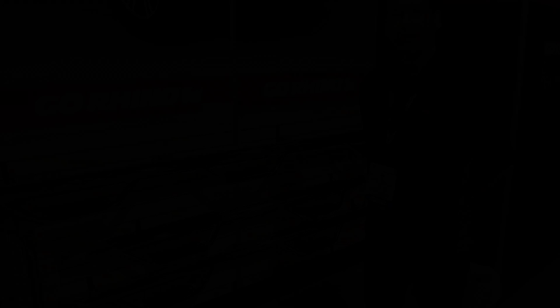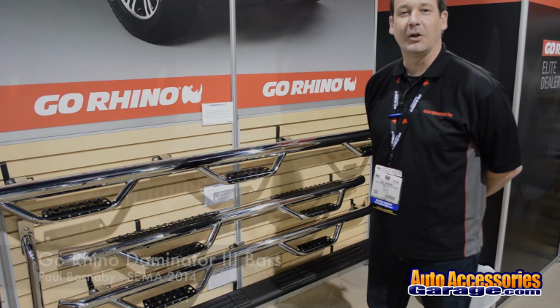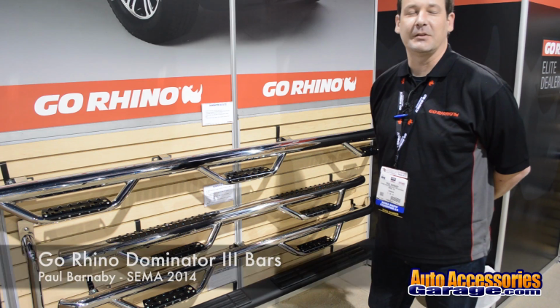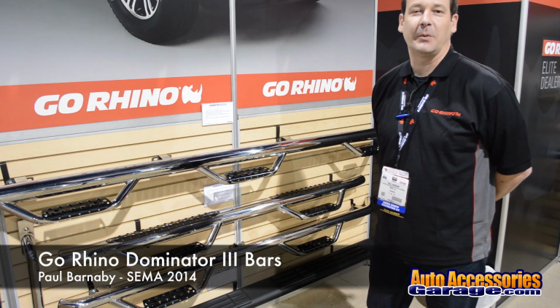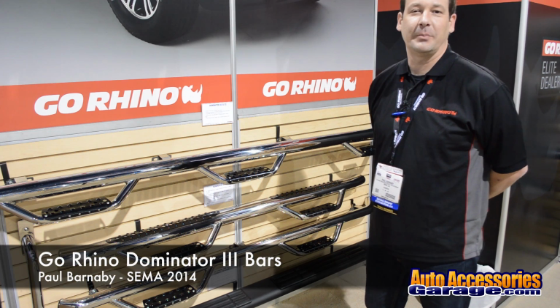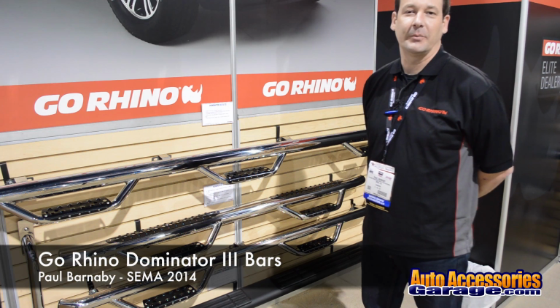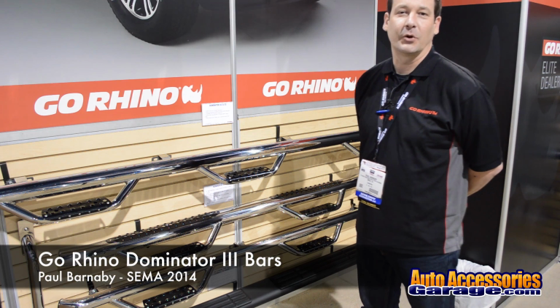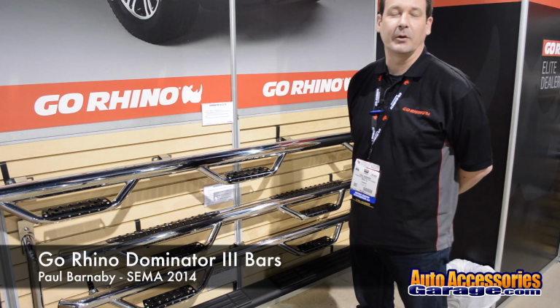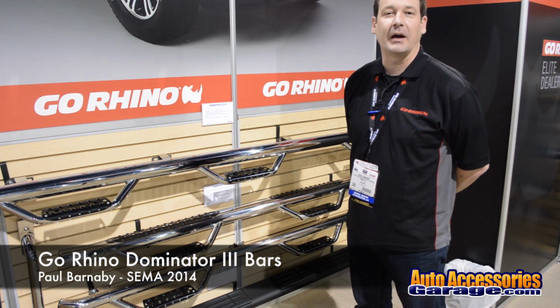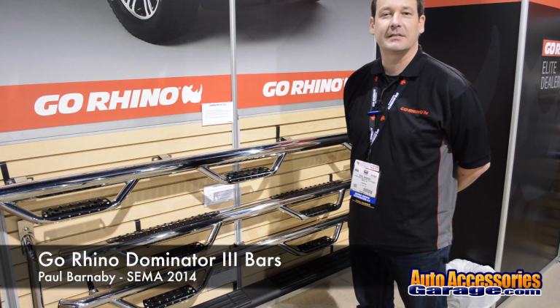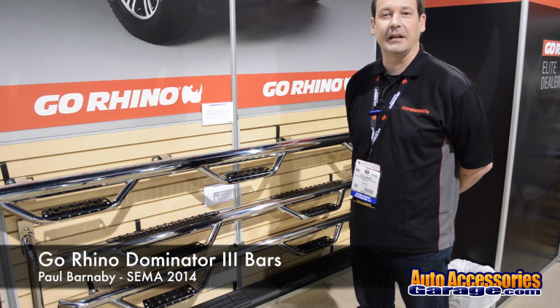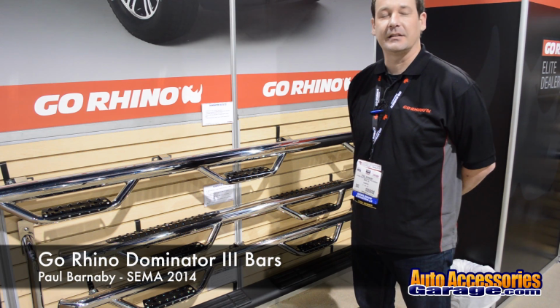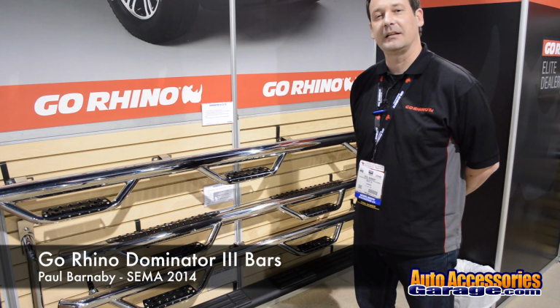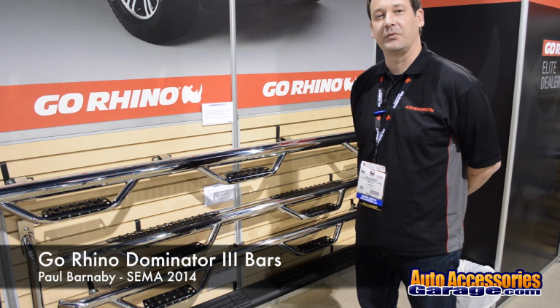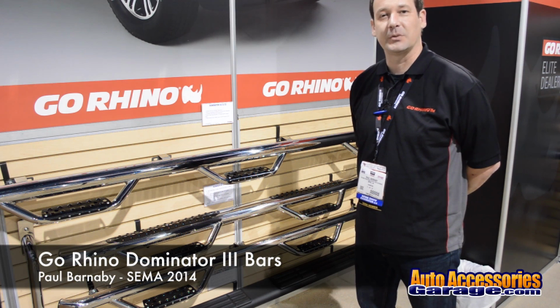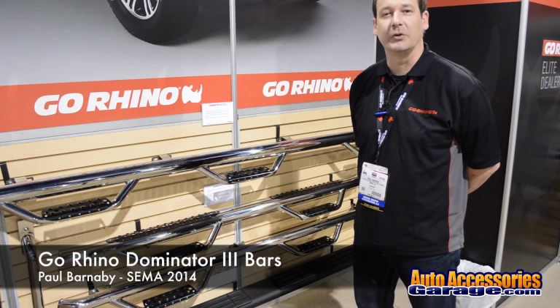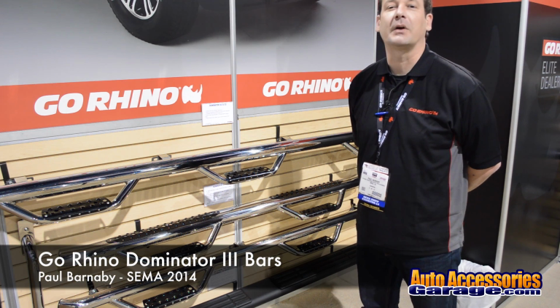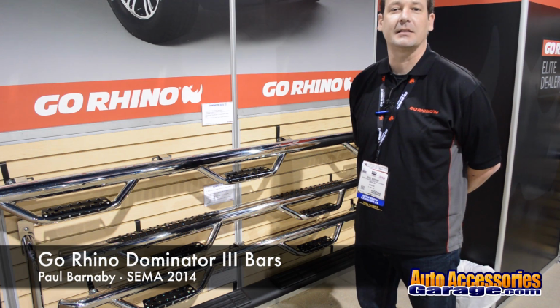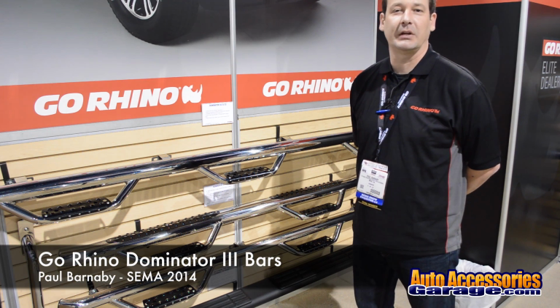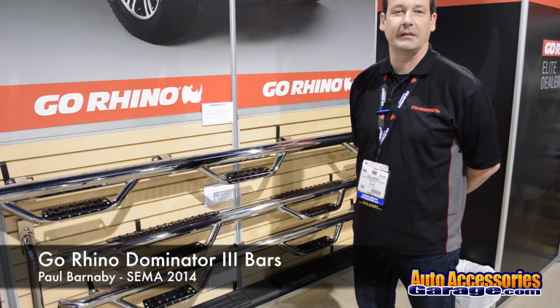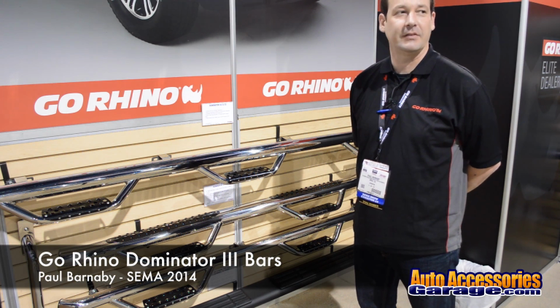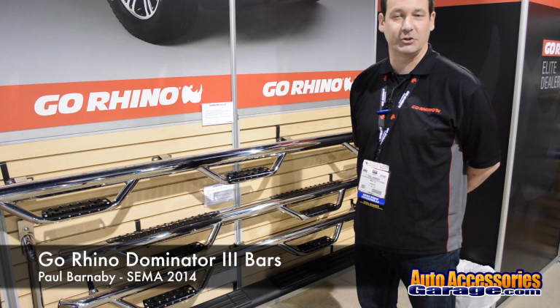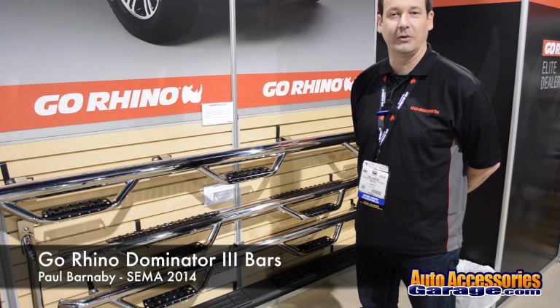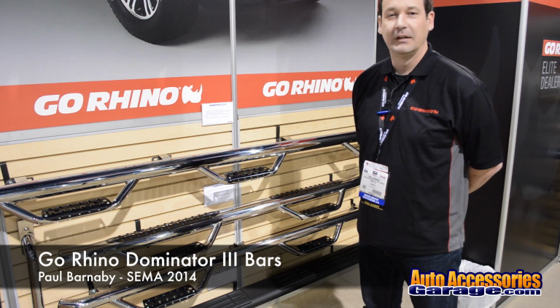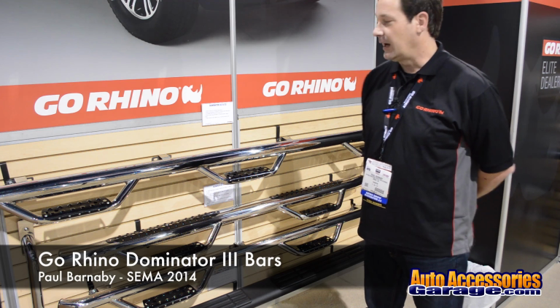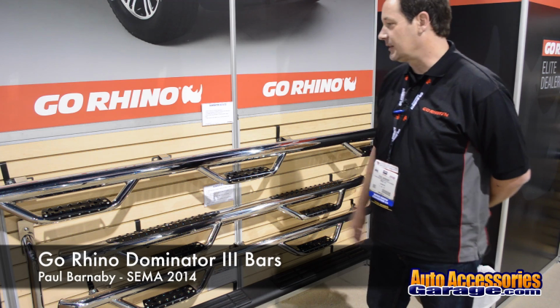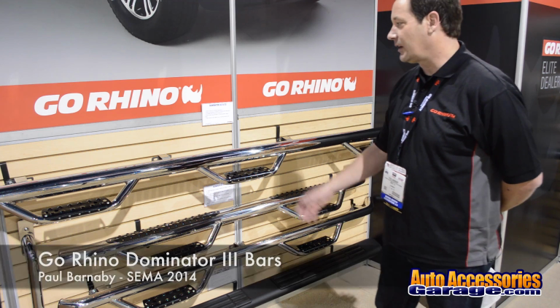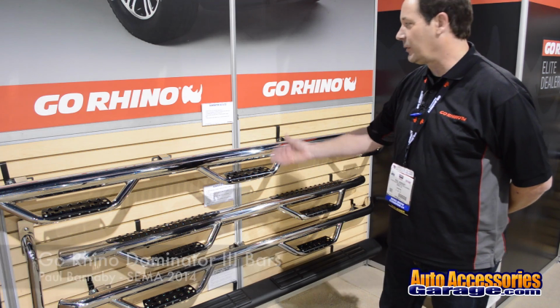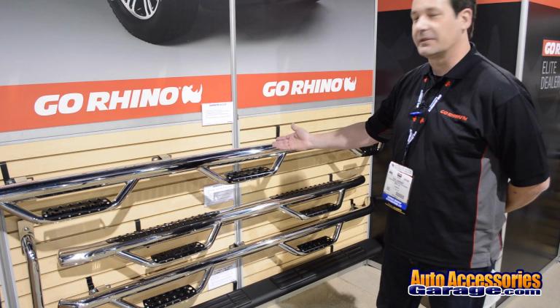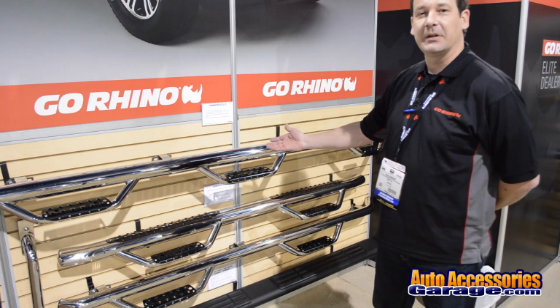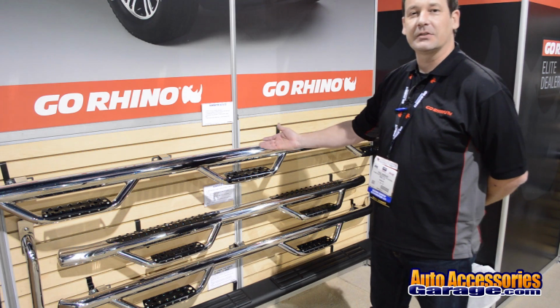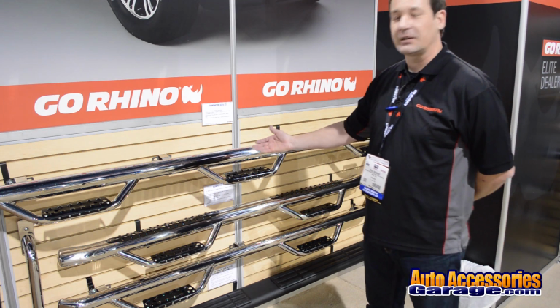Hello, my name is Paul Barnaby. I'm with Go Rhino Products and today I'd like to review some of the new products that we have here at the show. Starting out with our Dominator section.